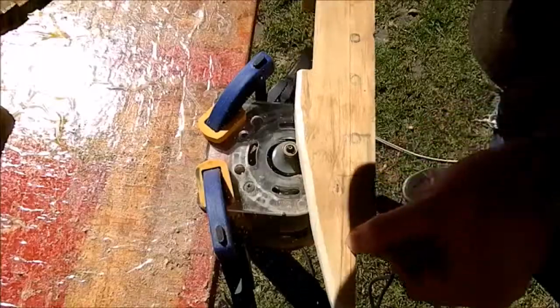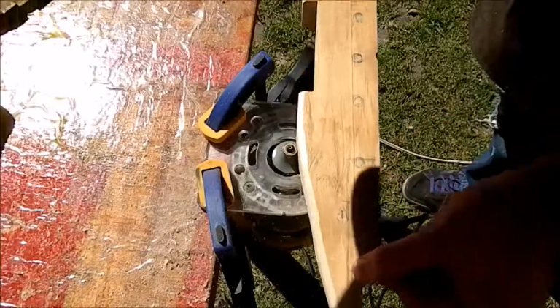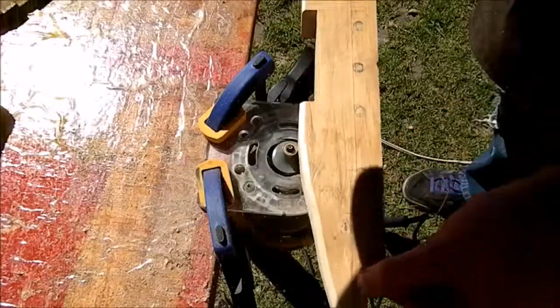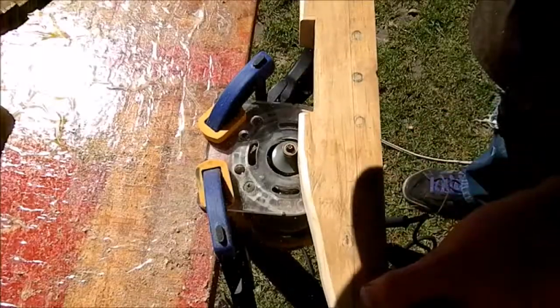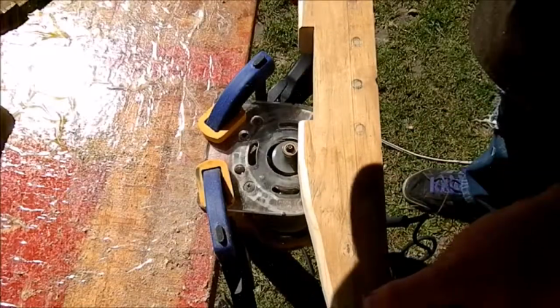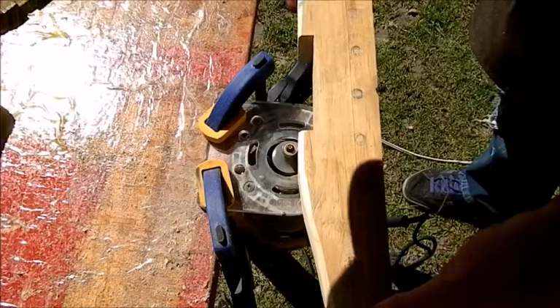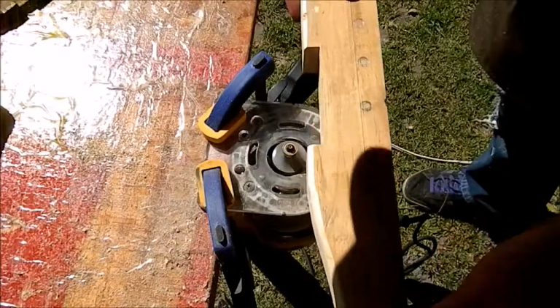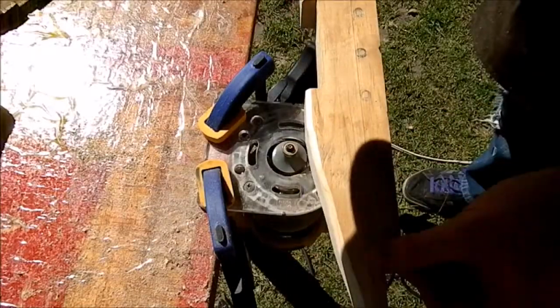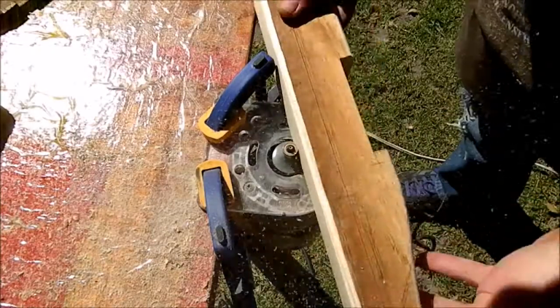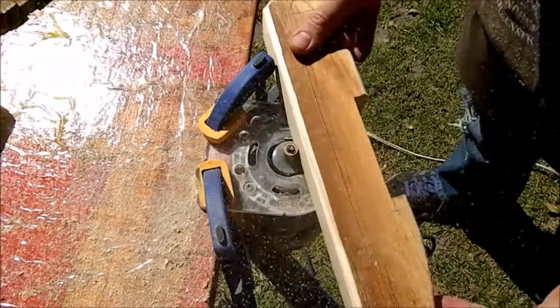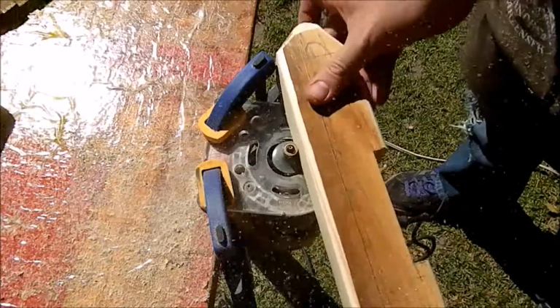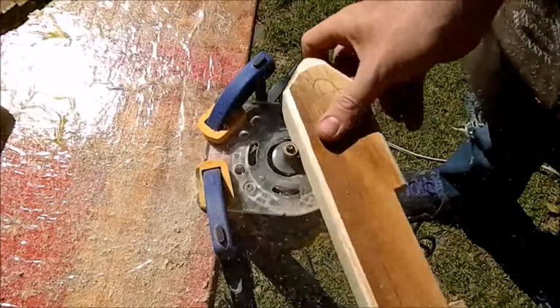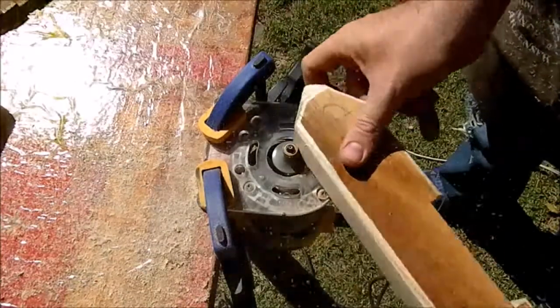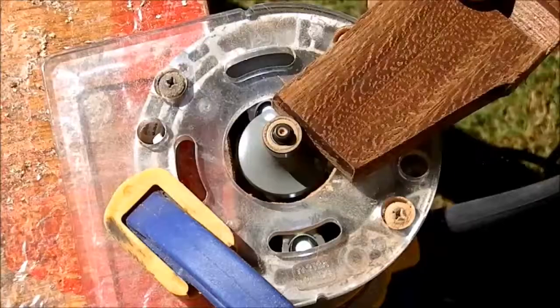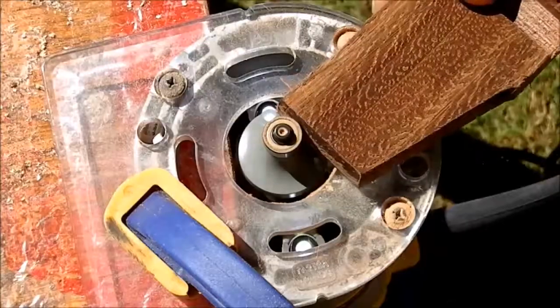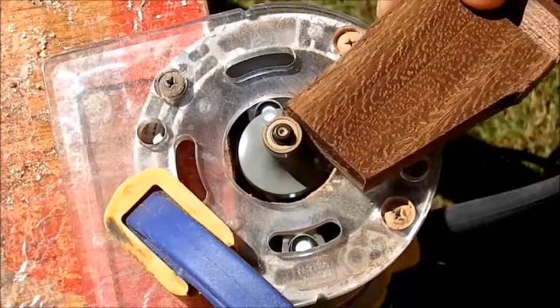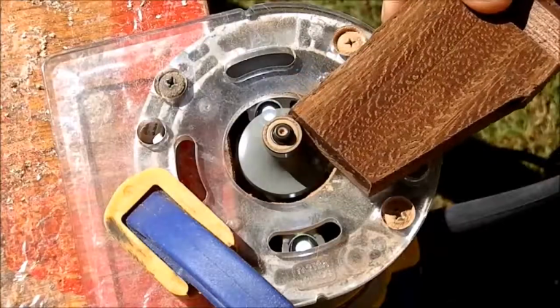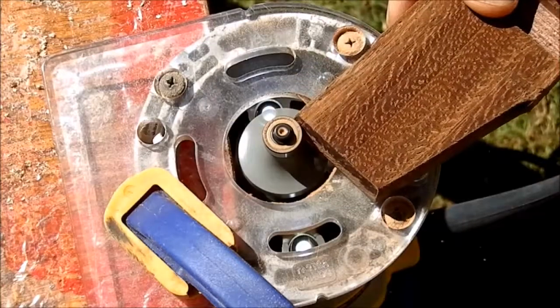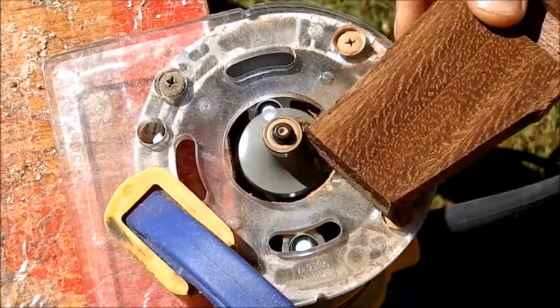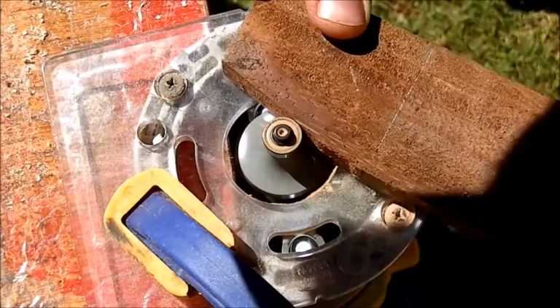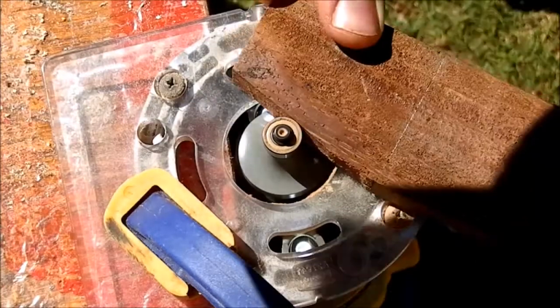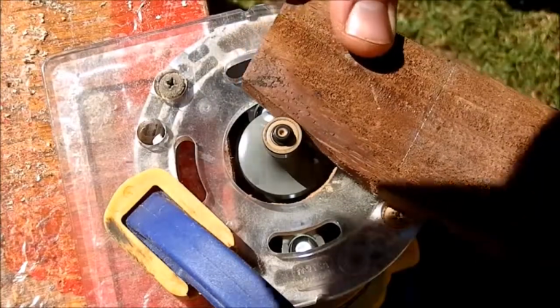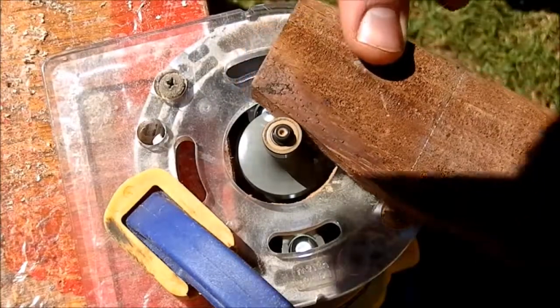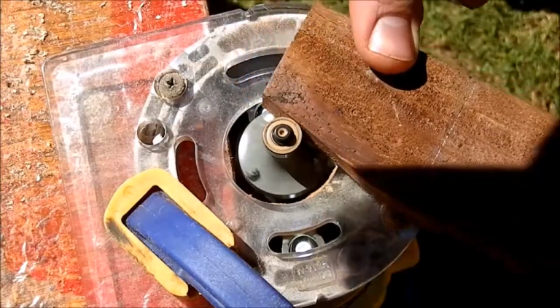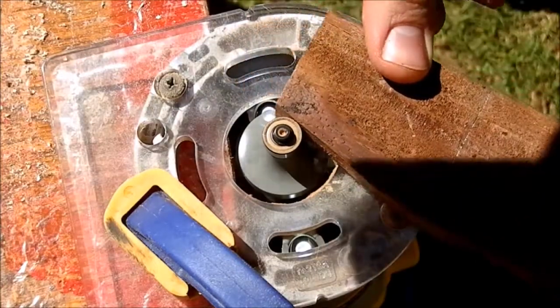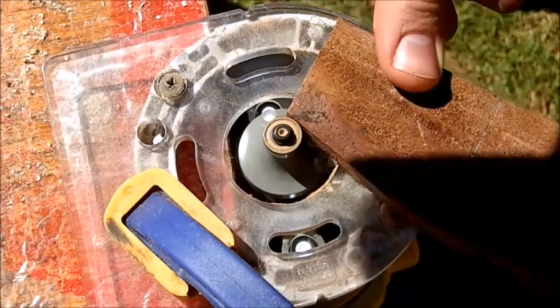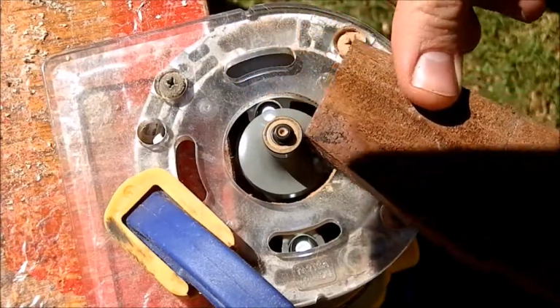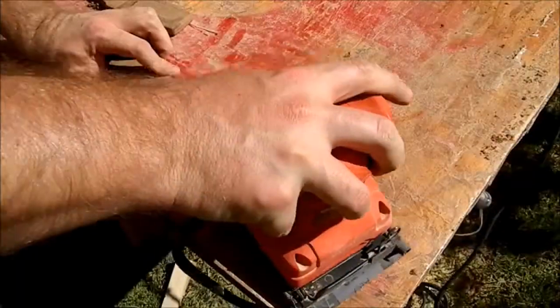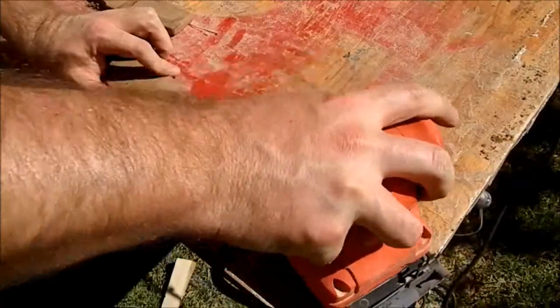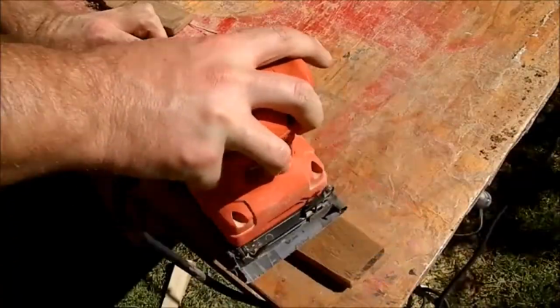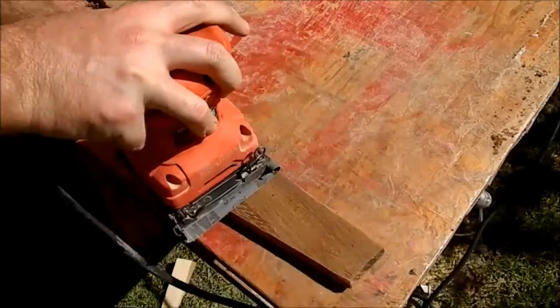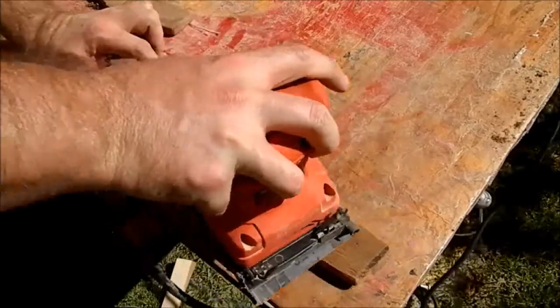Since this is a toy, all sharp edges must be rounded. And sanding.